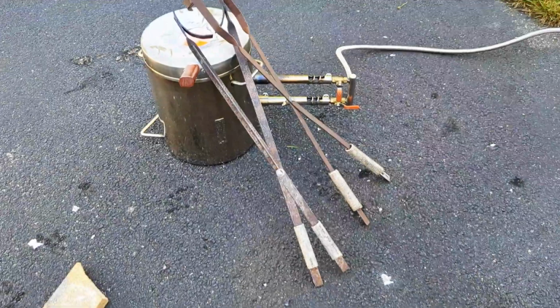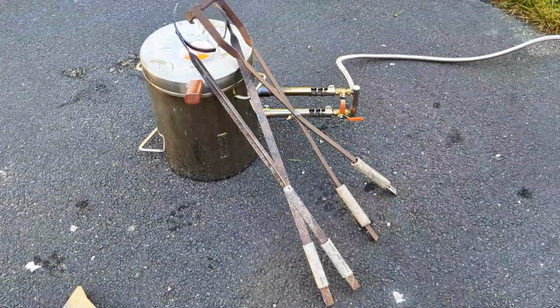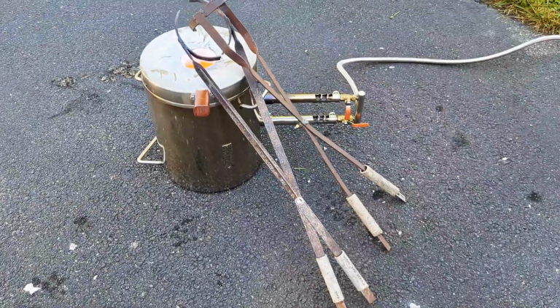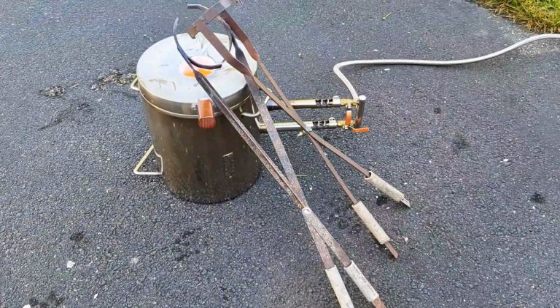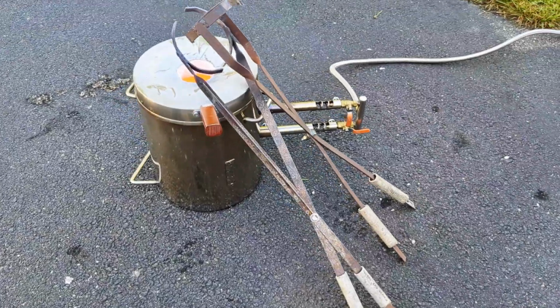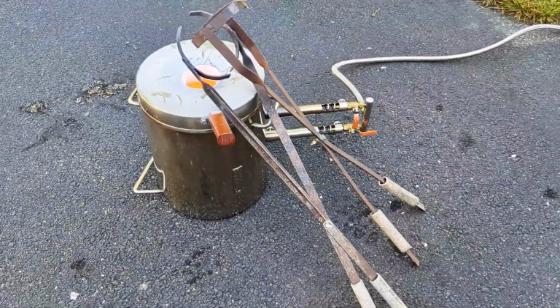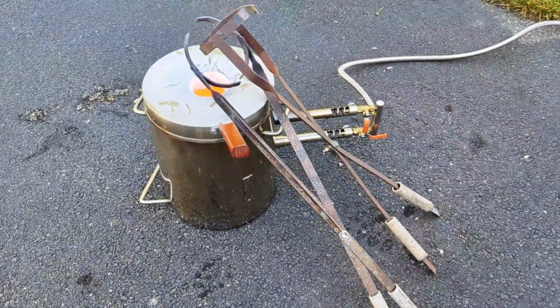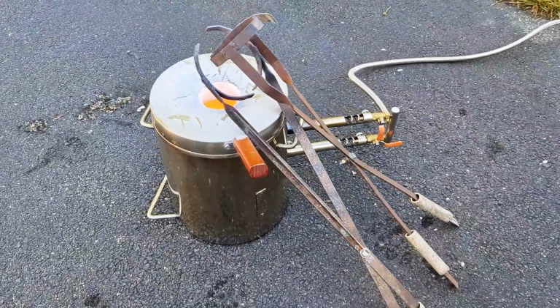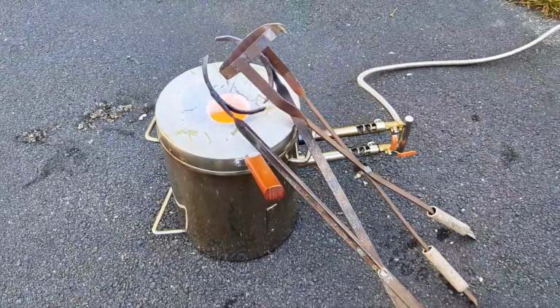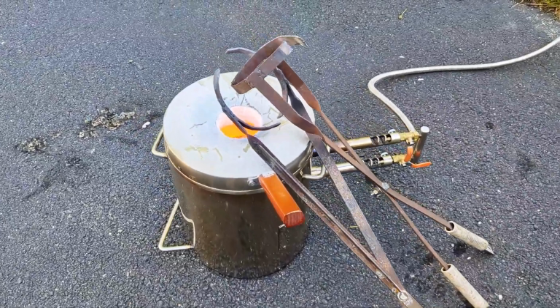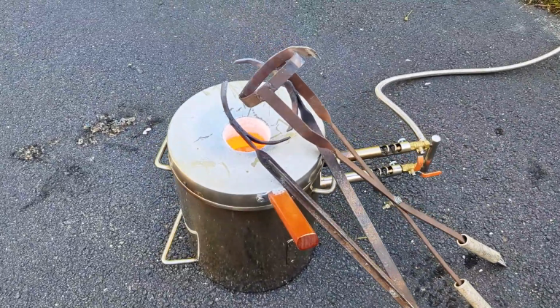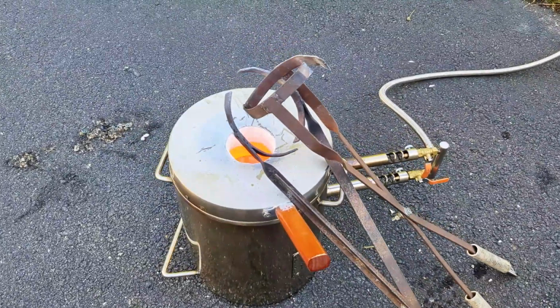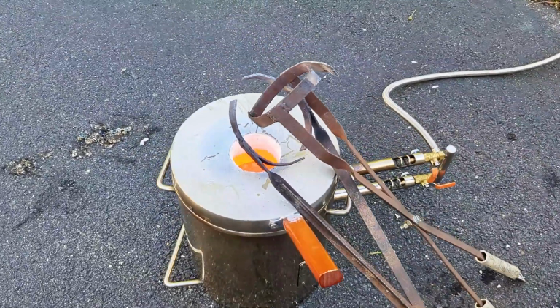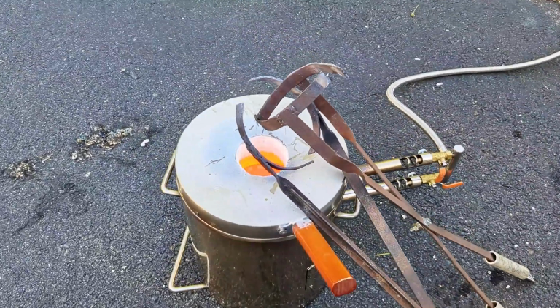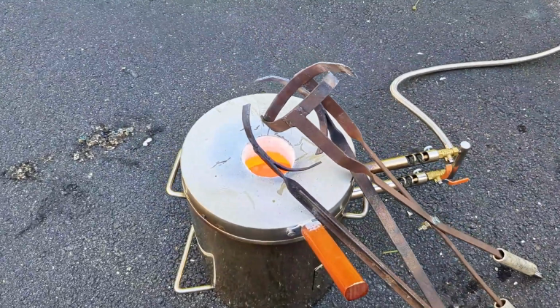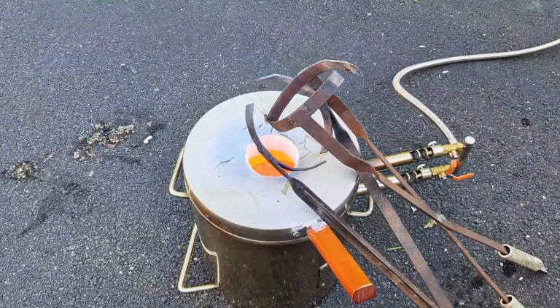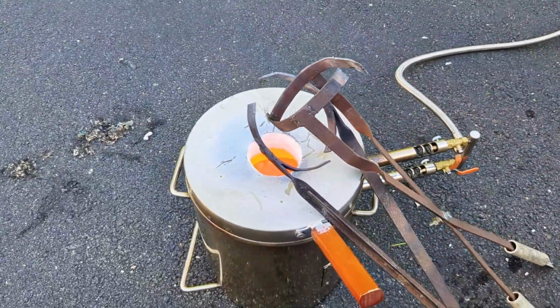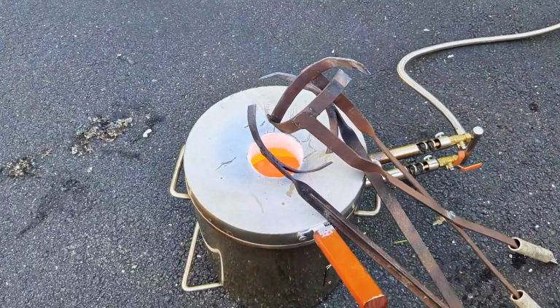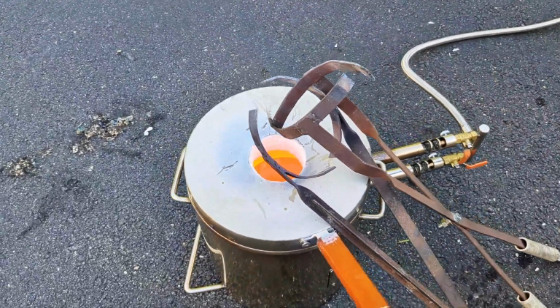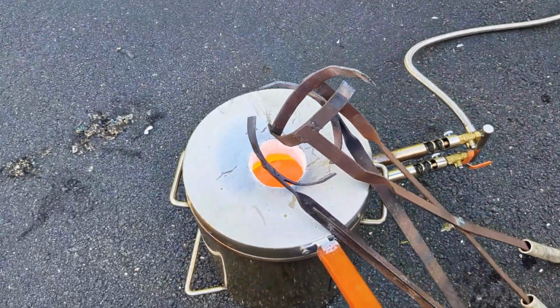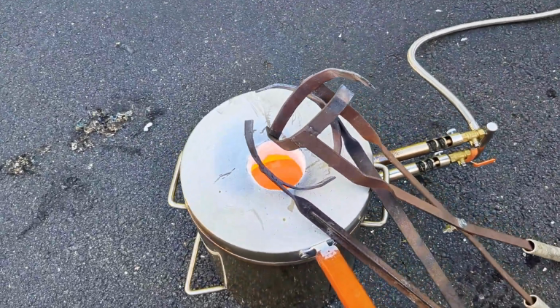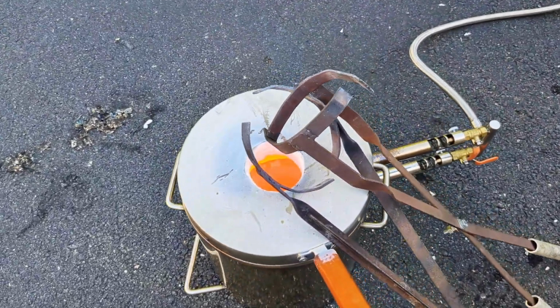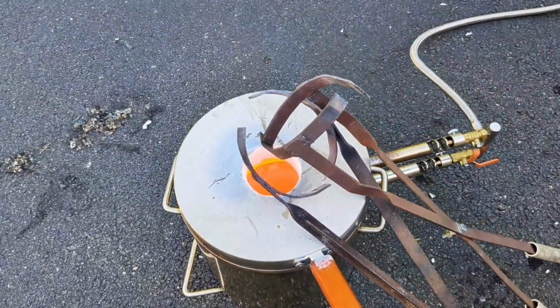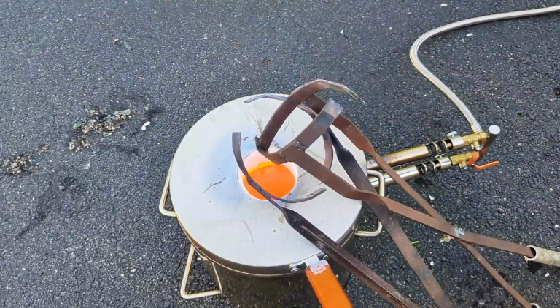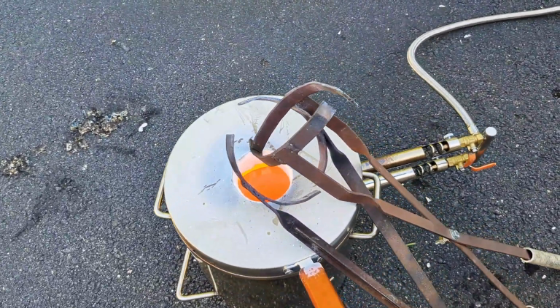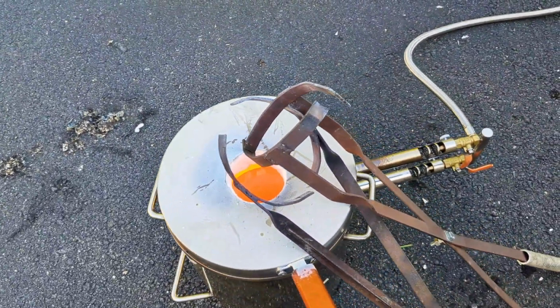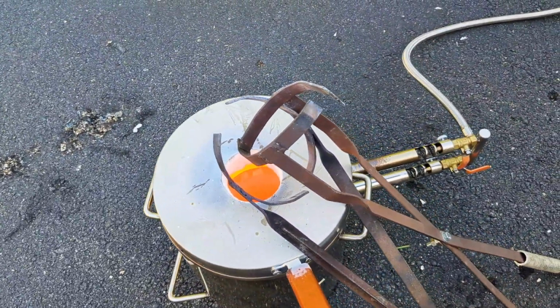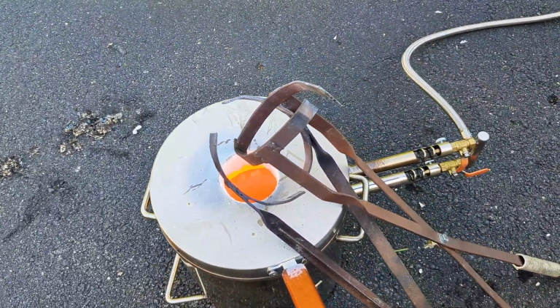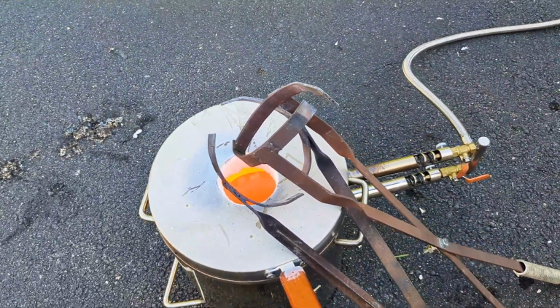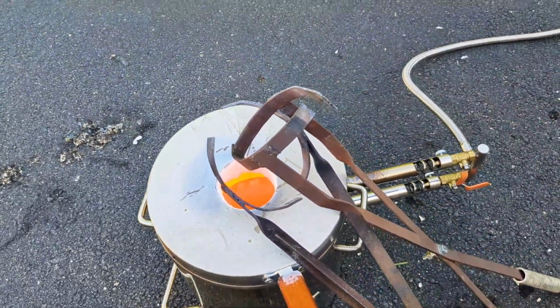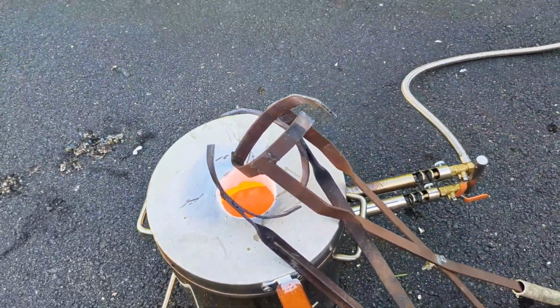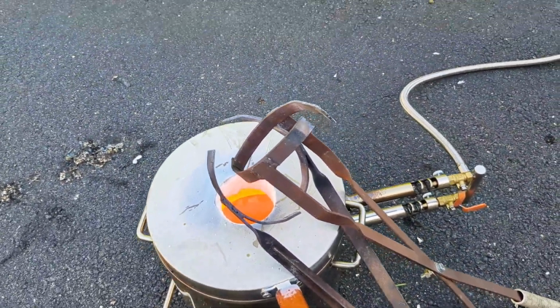Before handling the crucible with your pouring tongs, make sure to warm them up first.